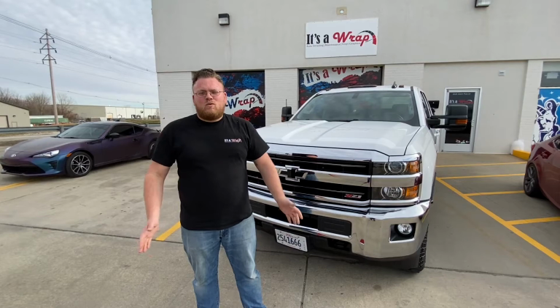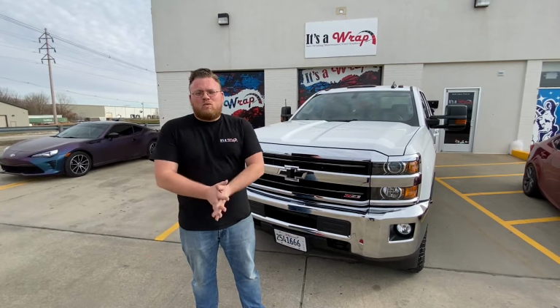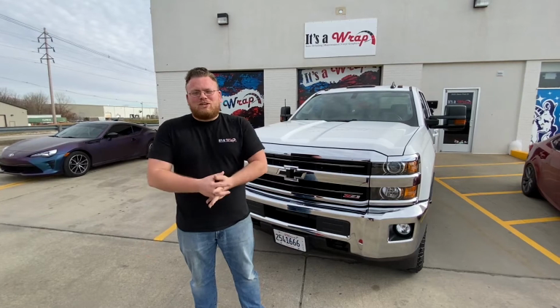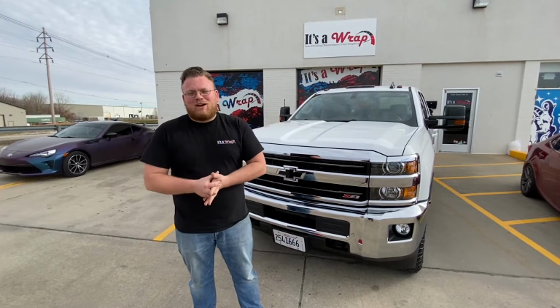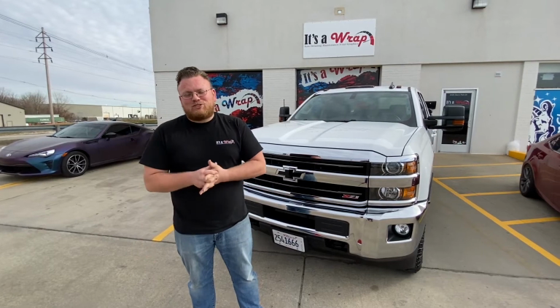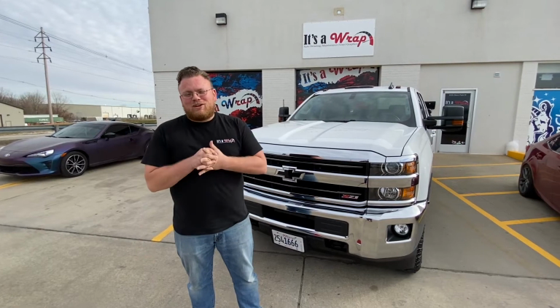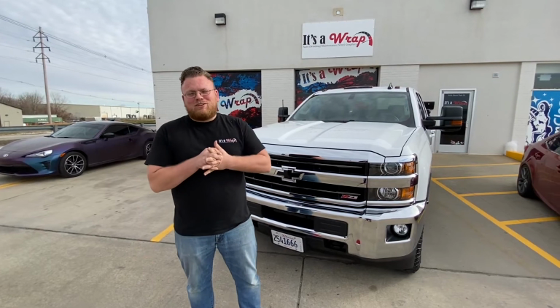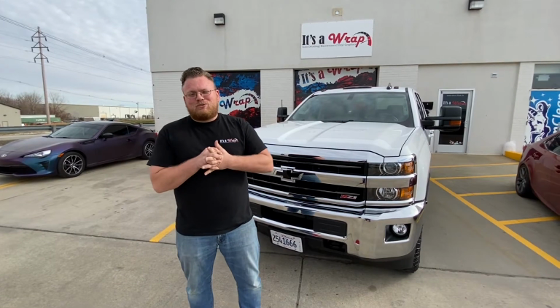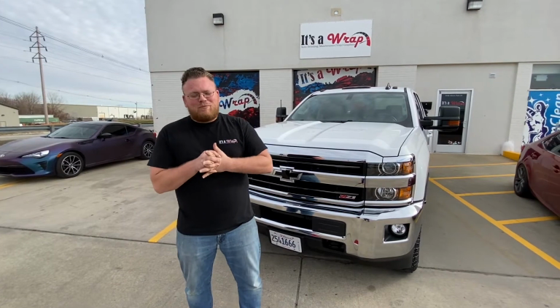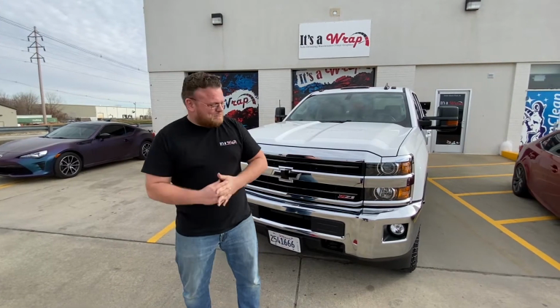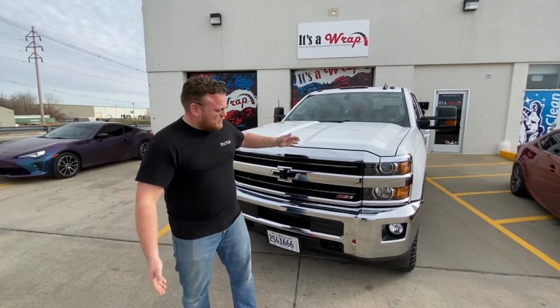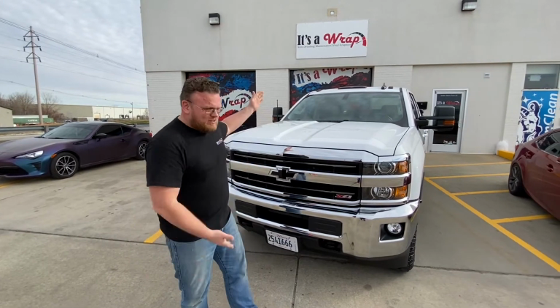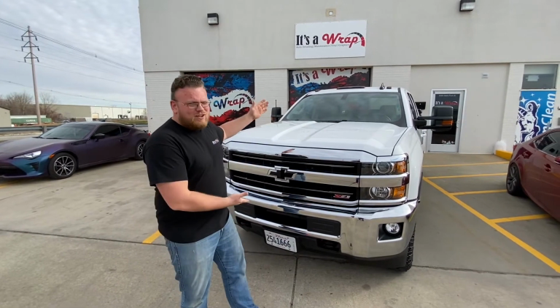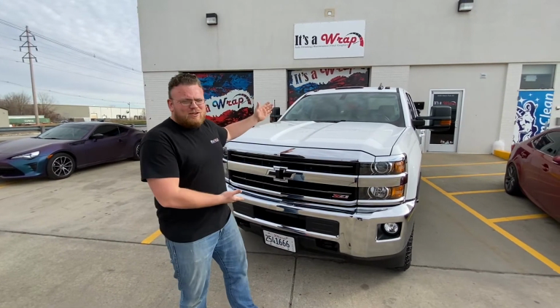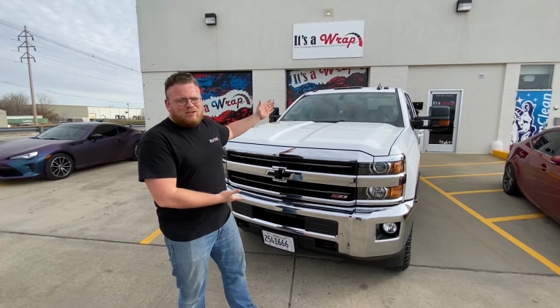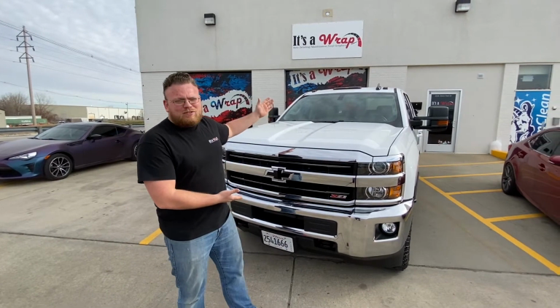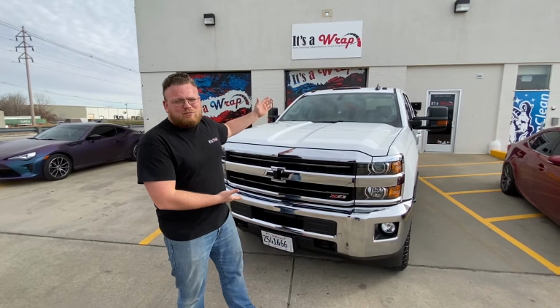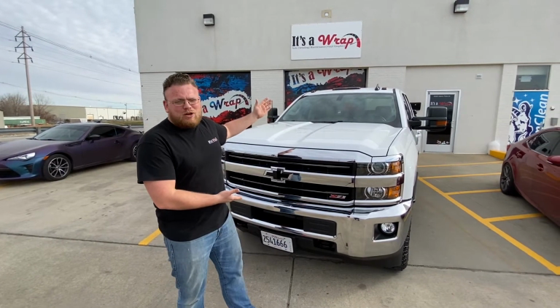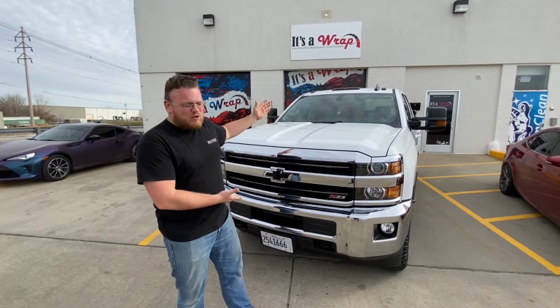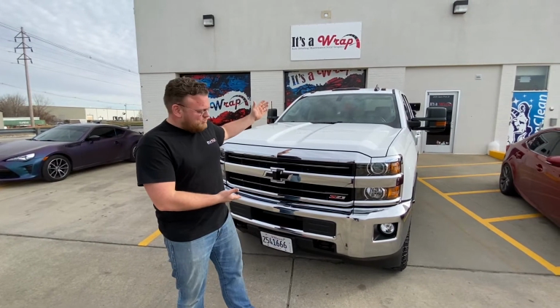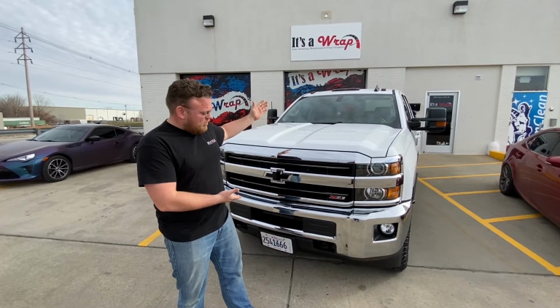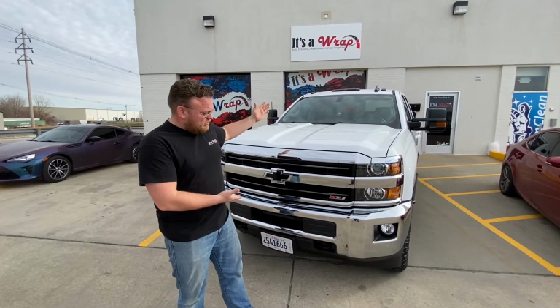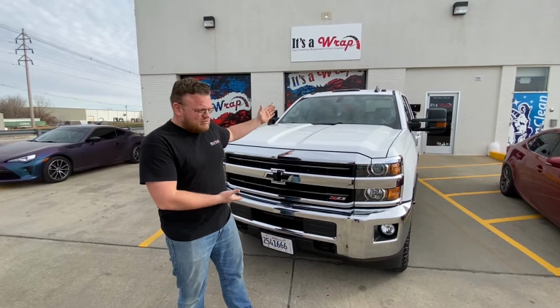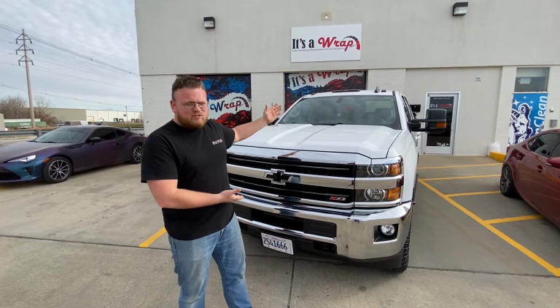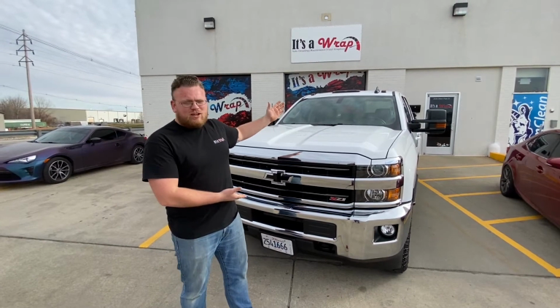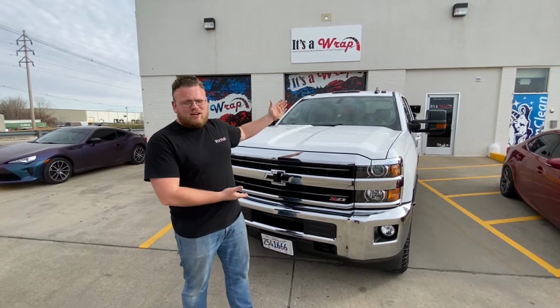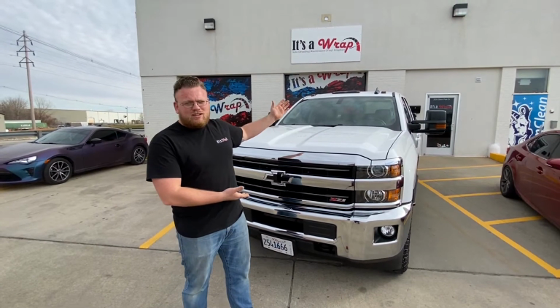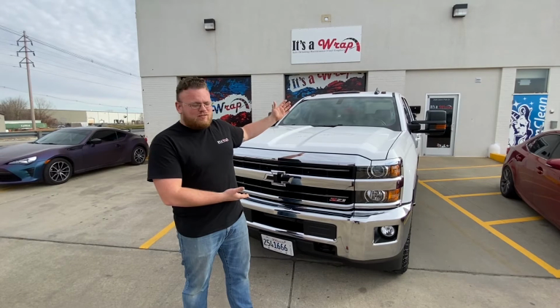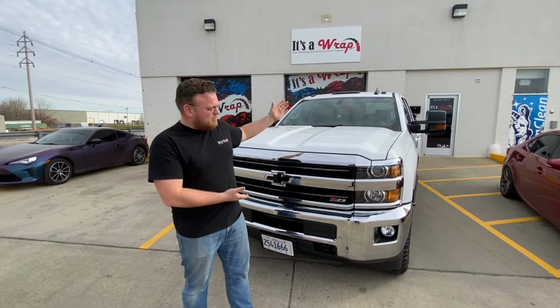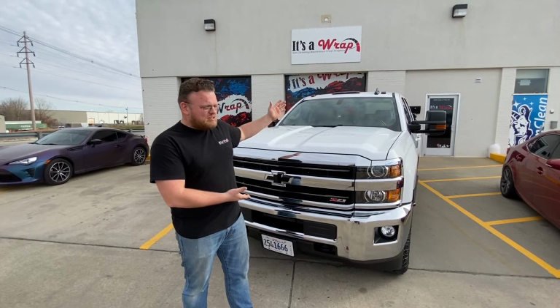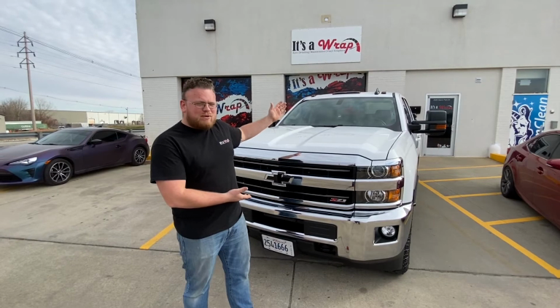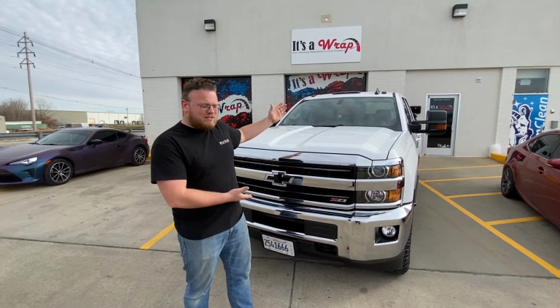What's up guys? Trent here at It's A Wrap. Another lifetime ceramic coated truck just got knocked out. Looks amazing.